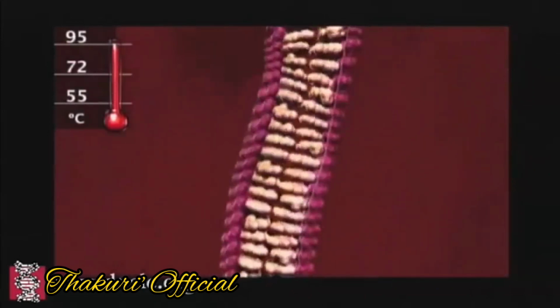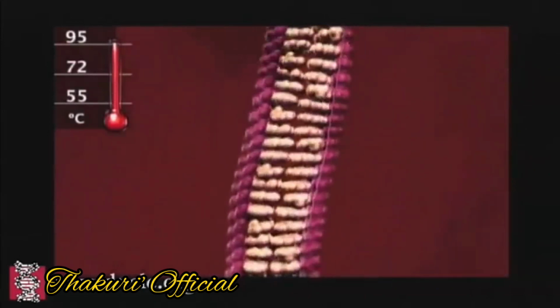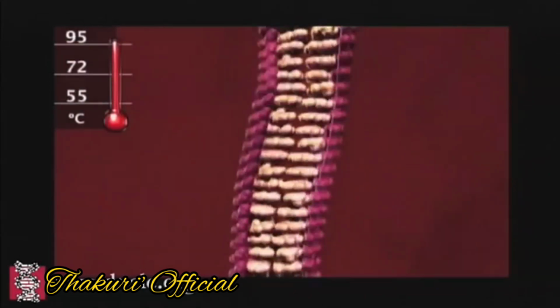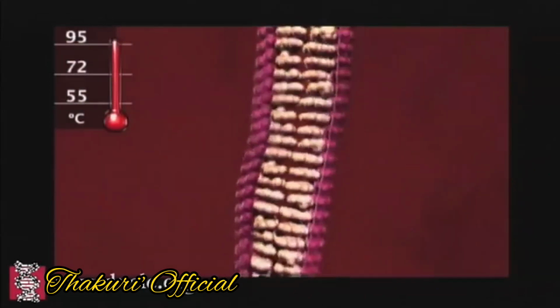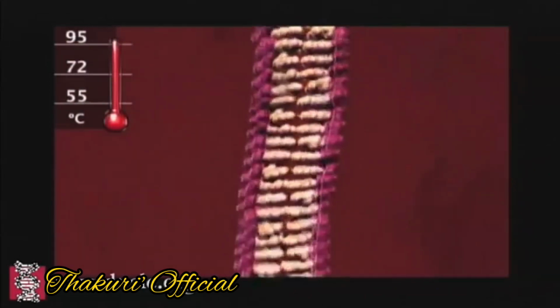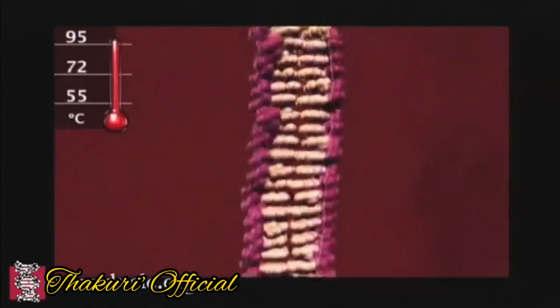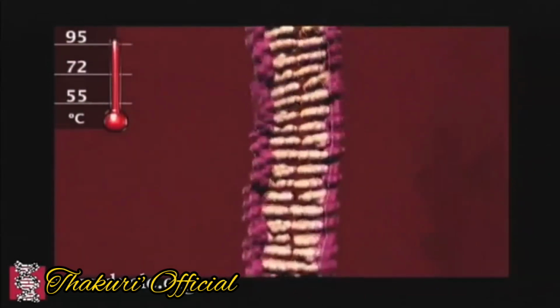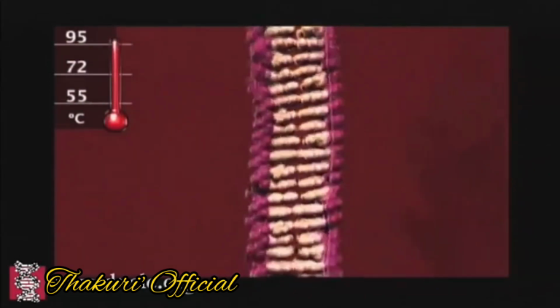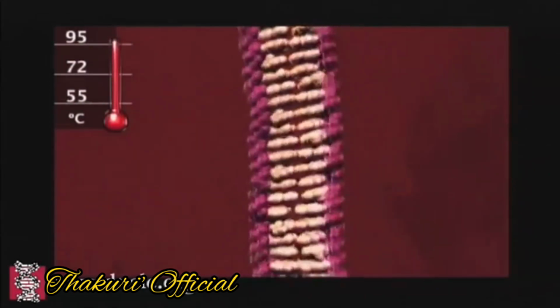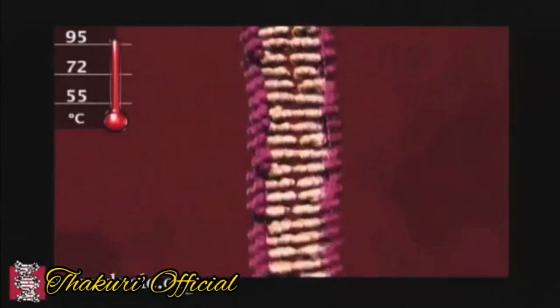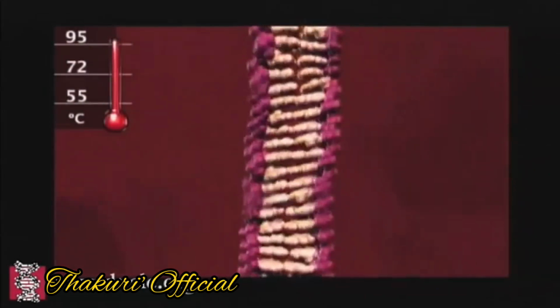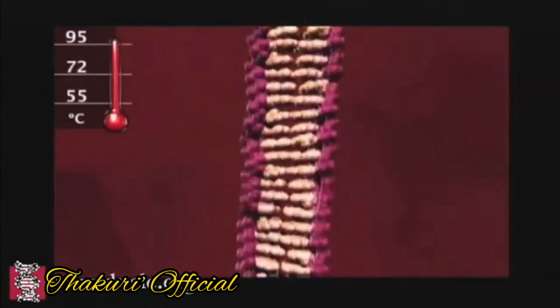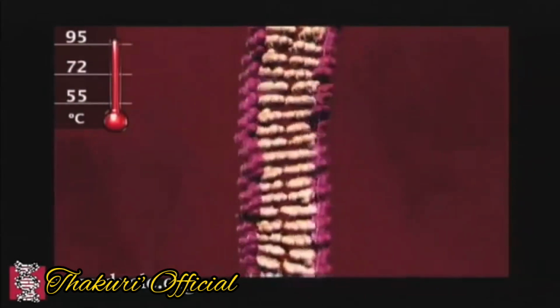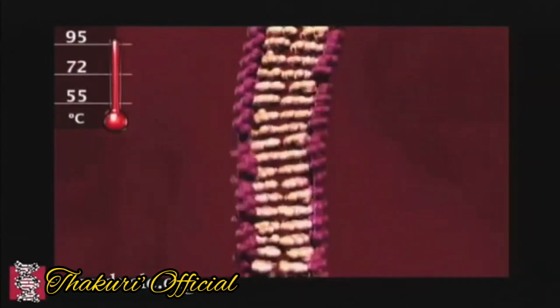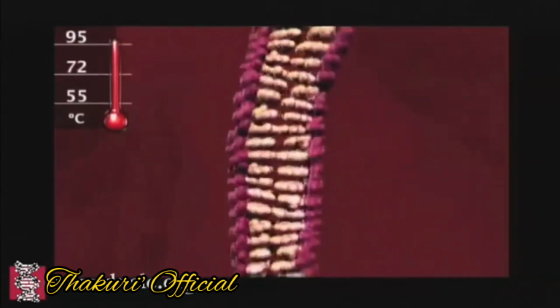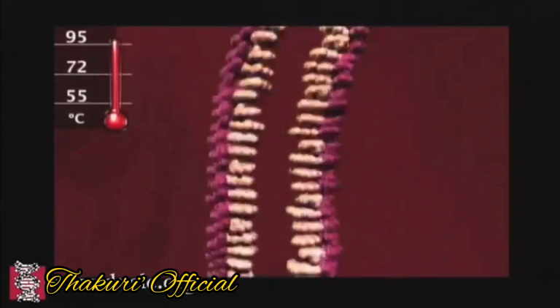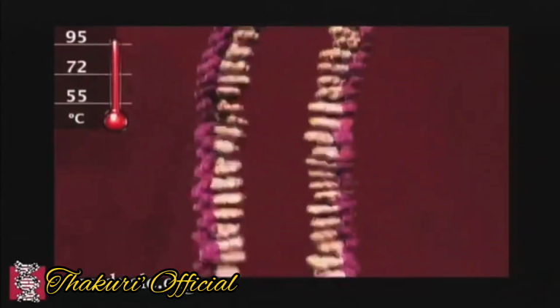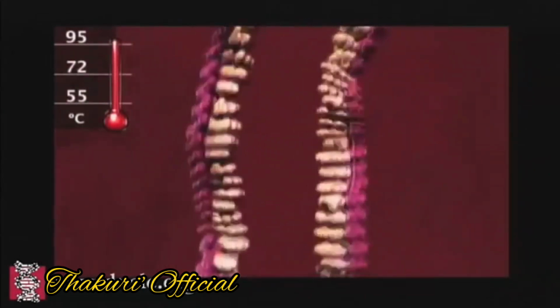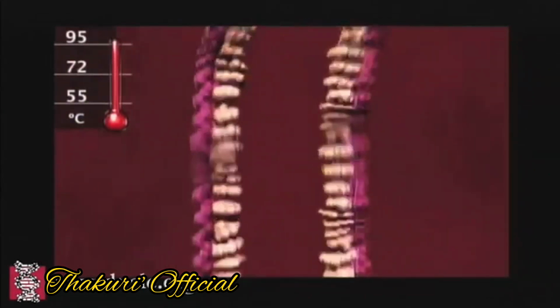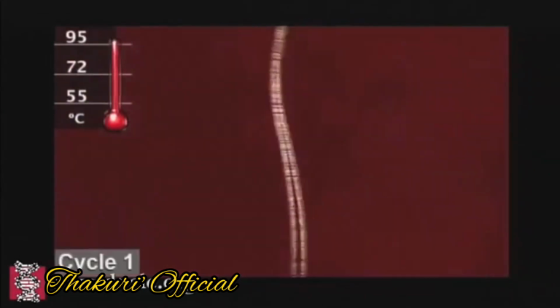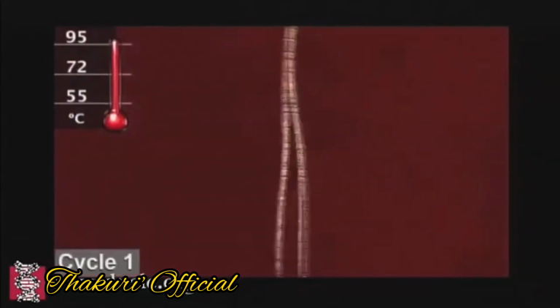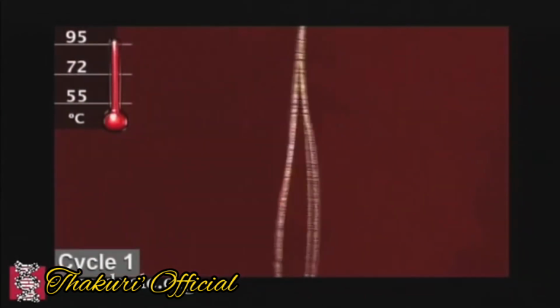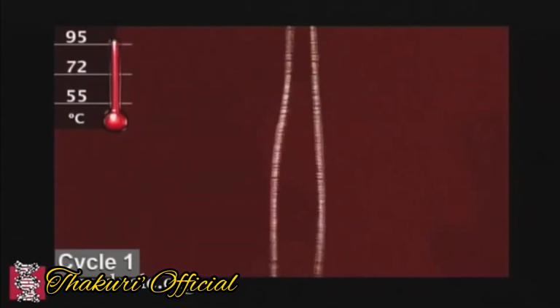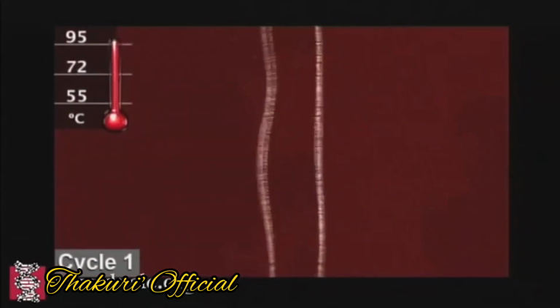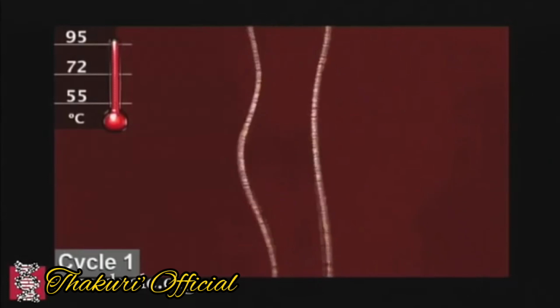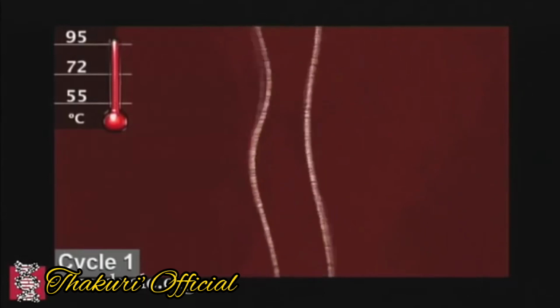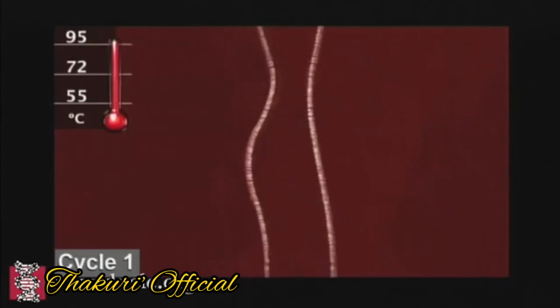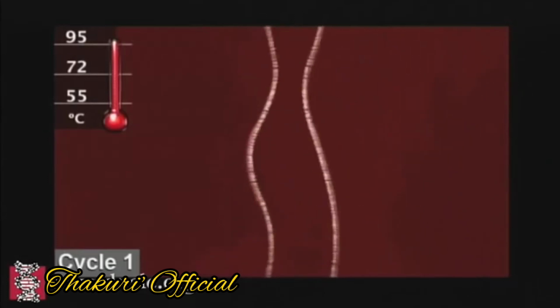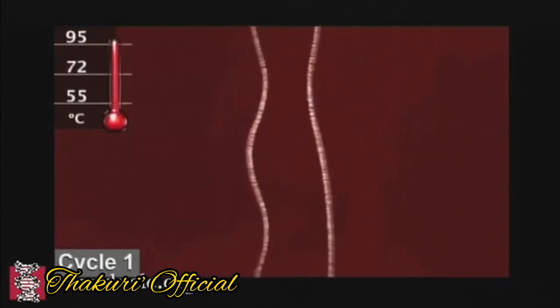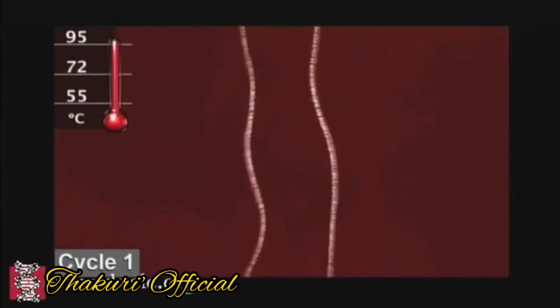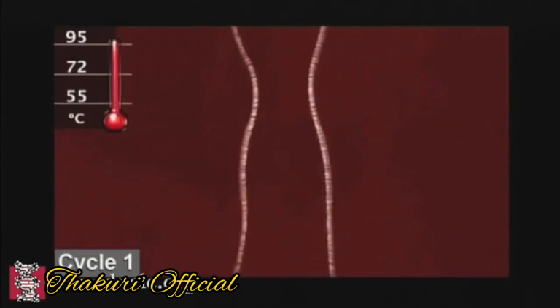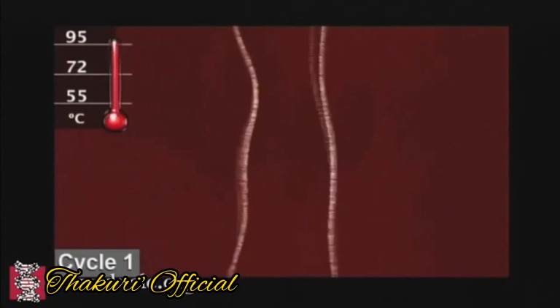When the temperature is 95 degrees, the DNA will get separated.